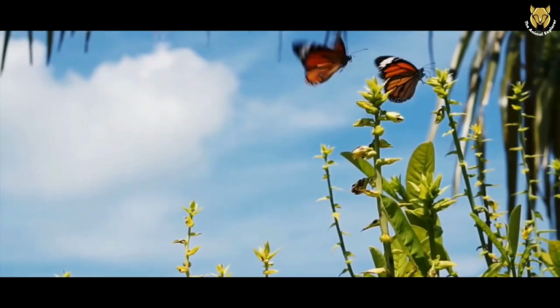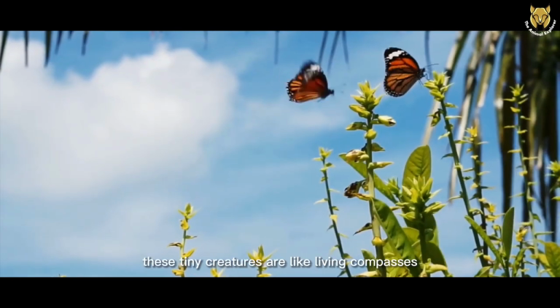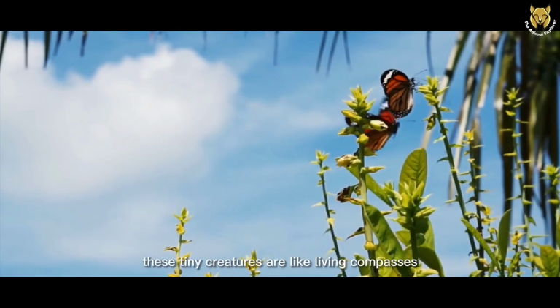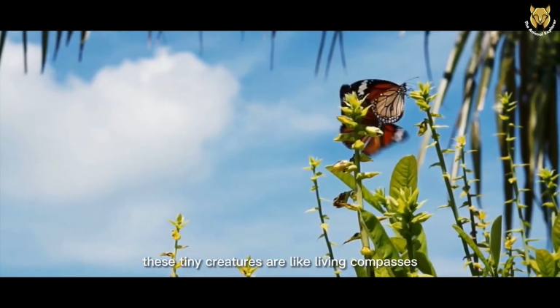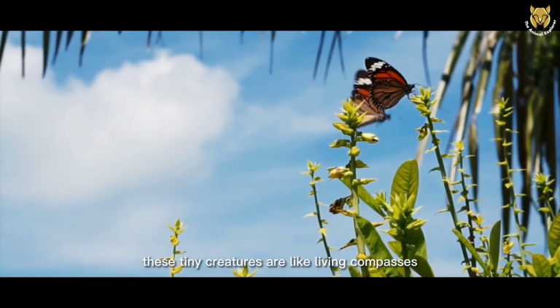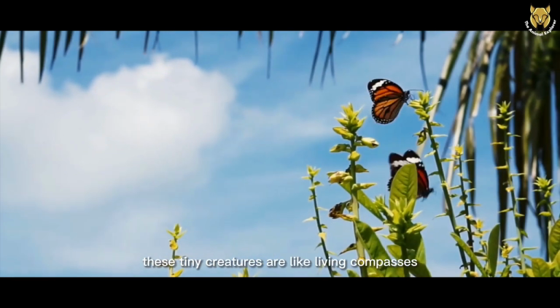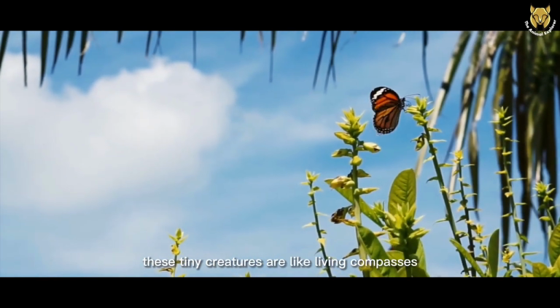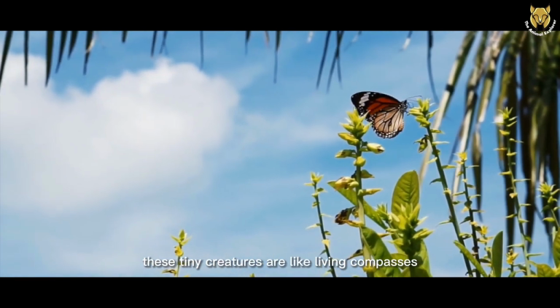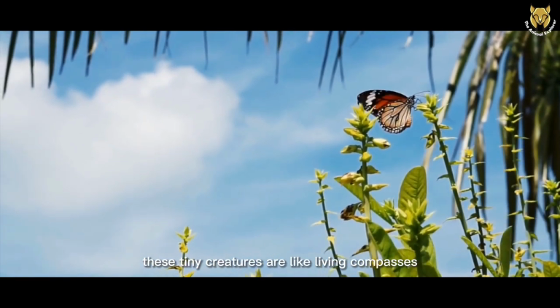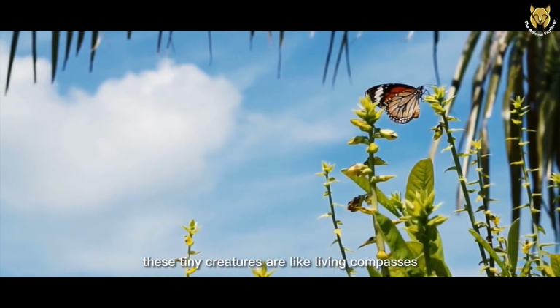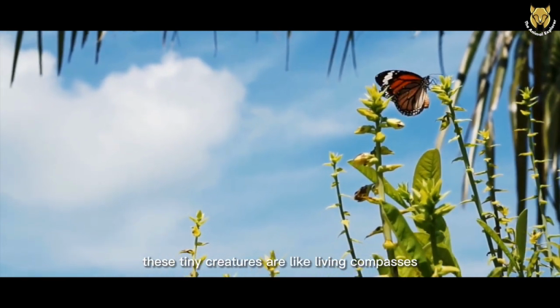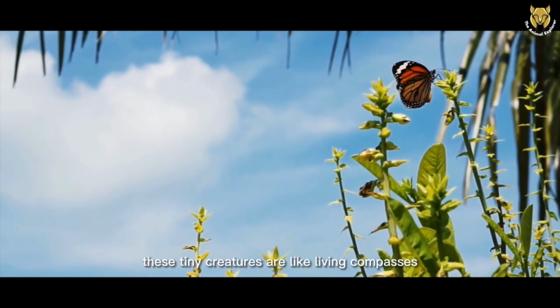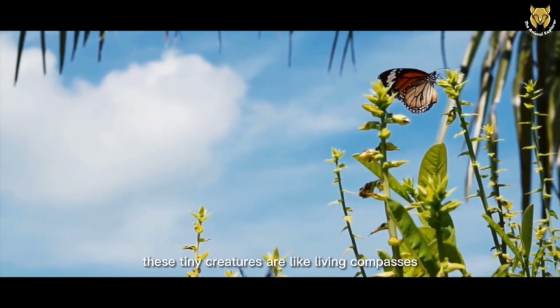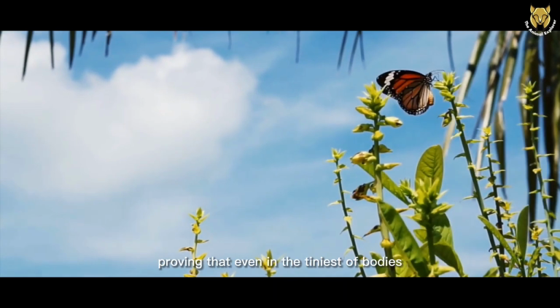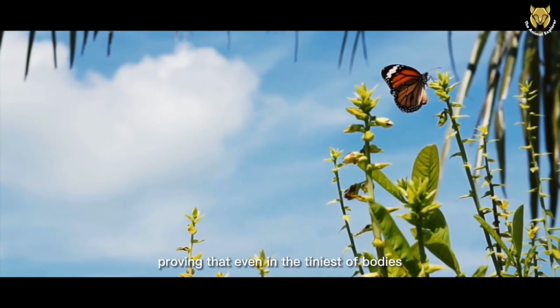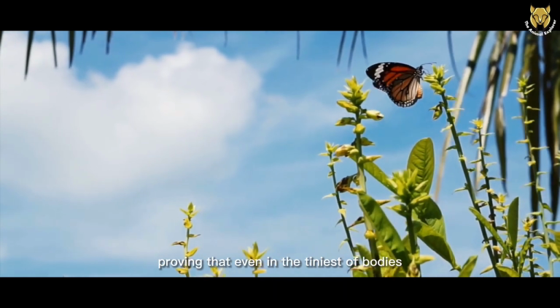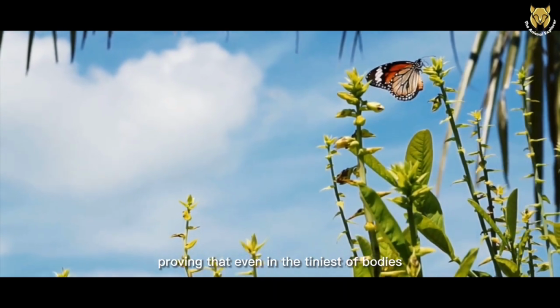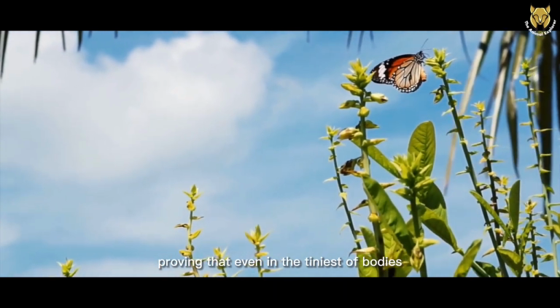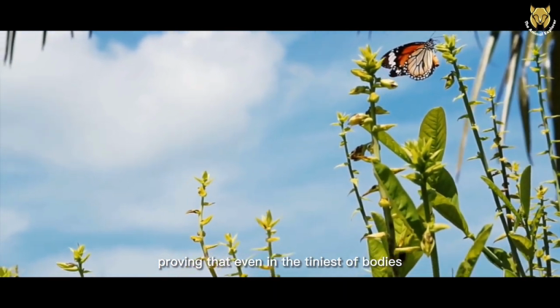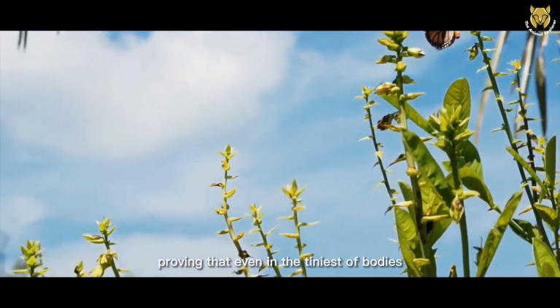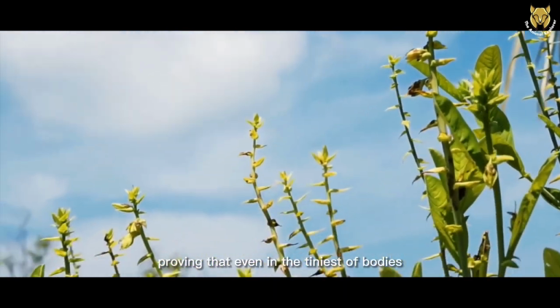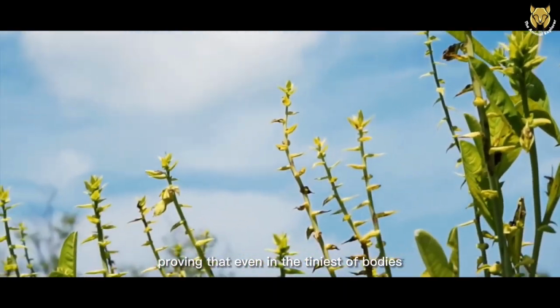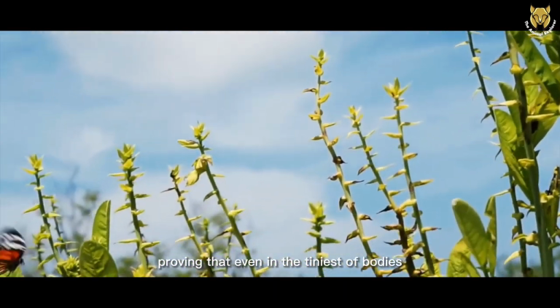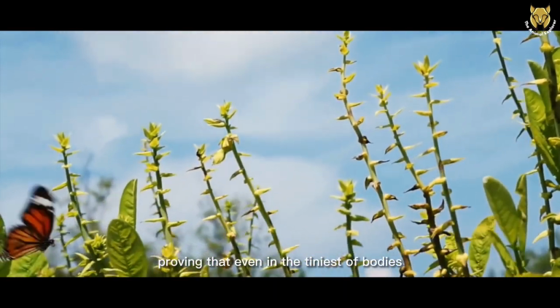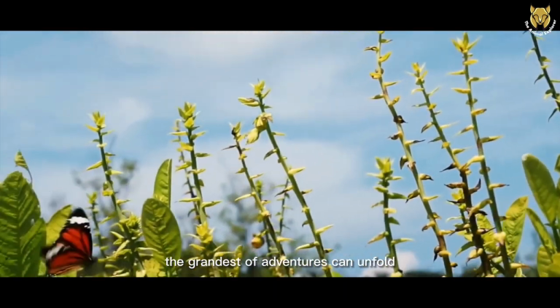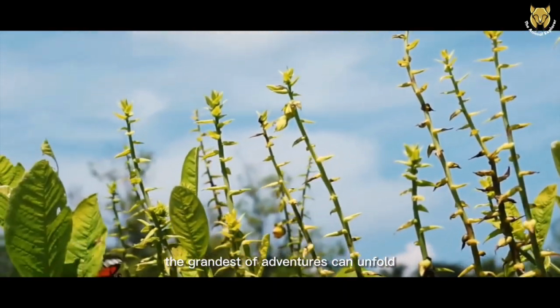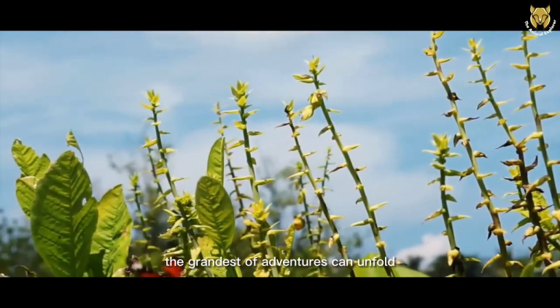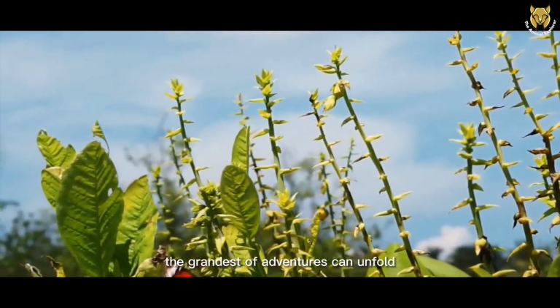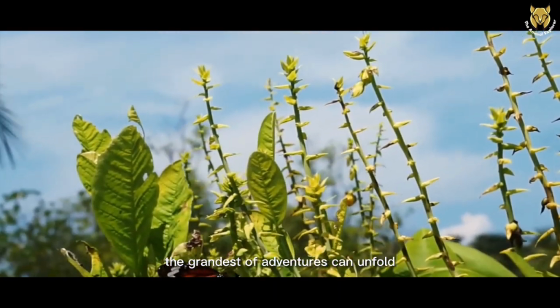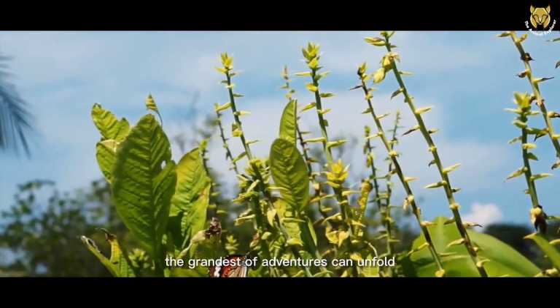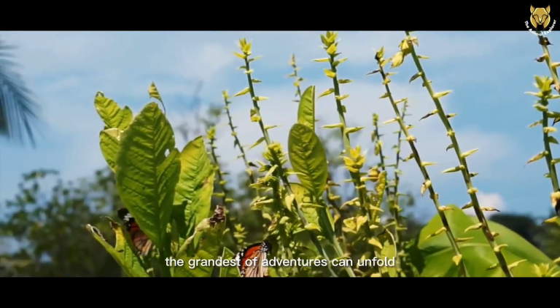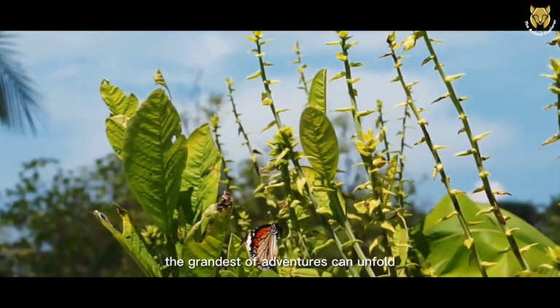These tiny creatures are like living compasses, proving that even in the tiniest of bodies, the grandest of adventures can unfold.